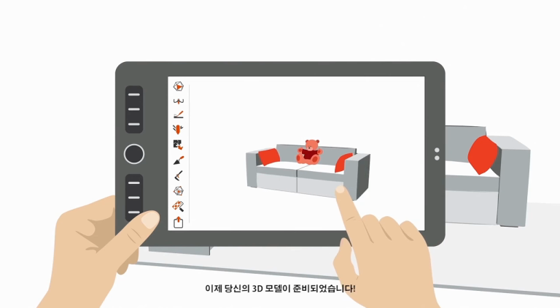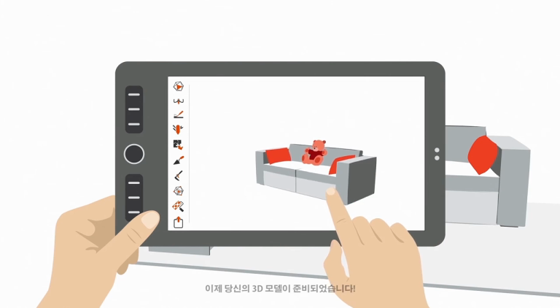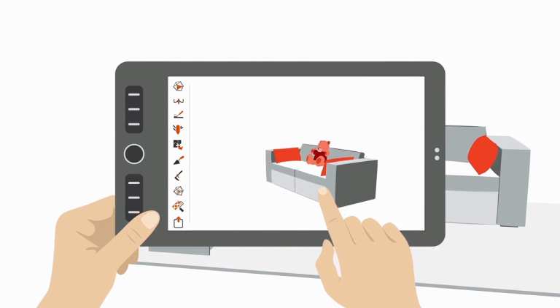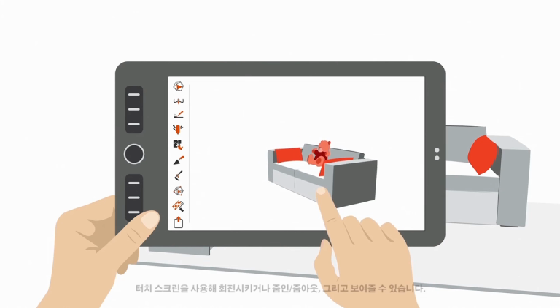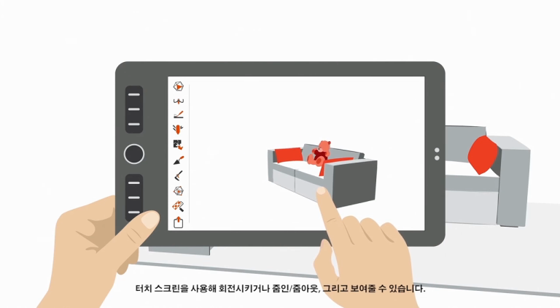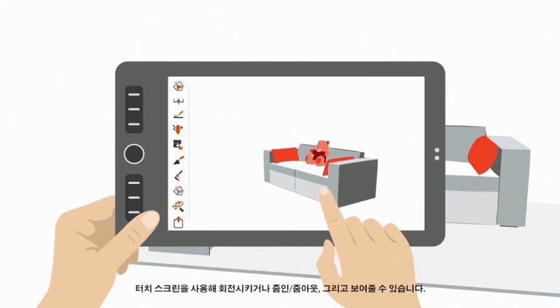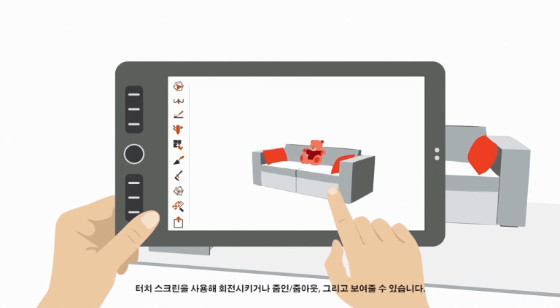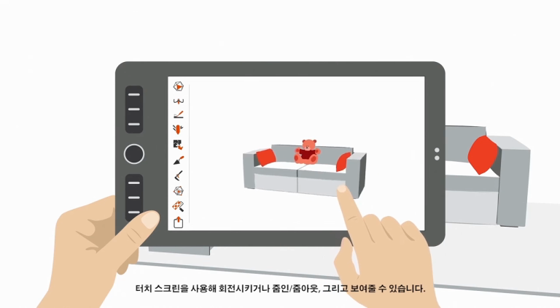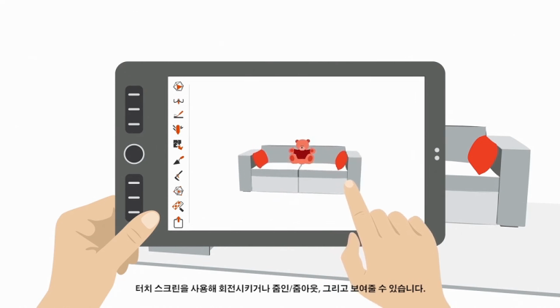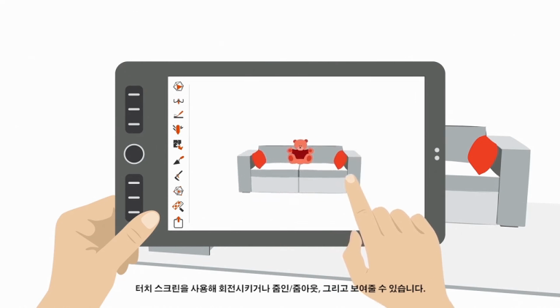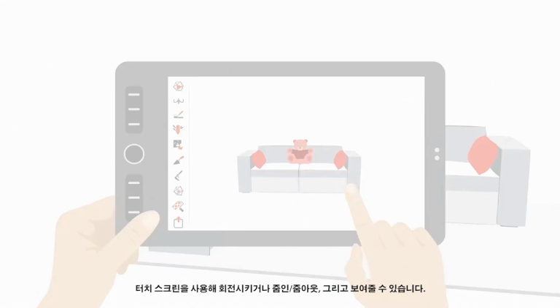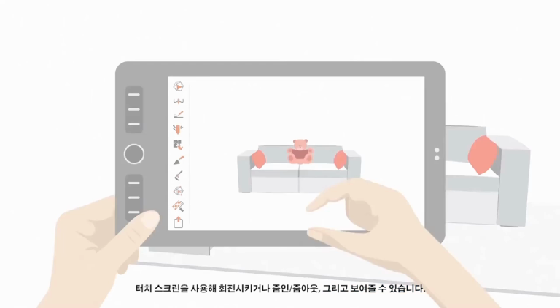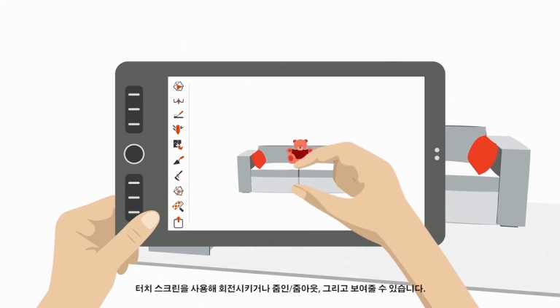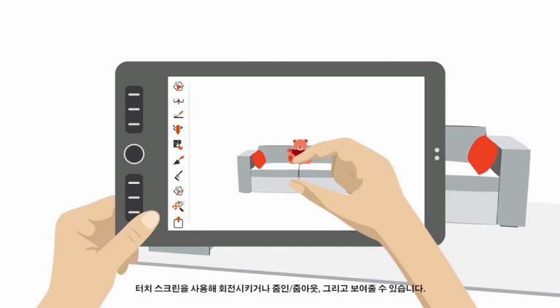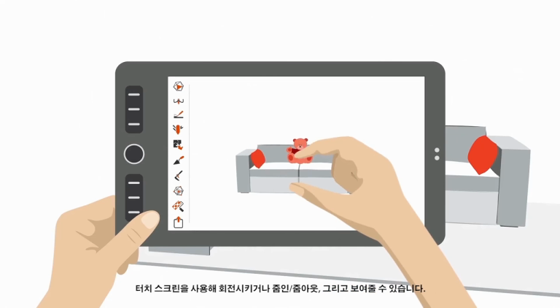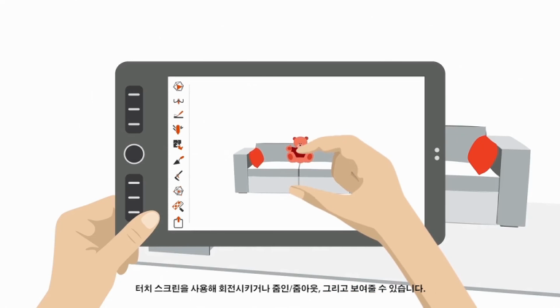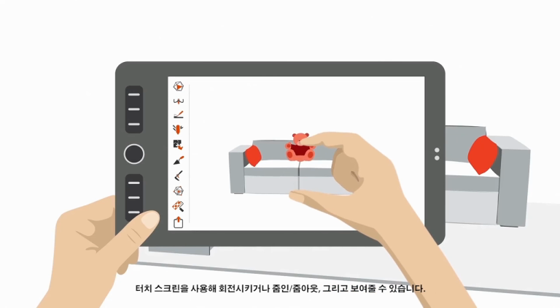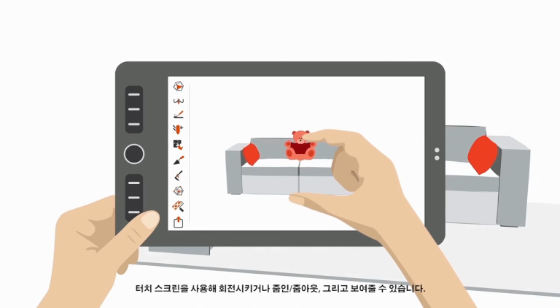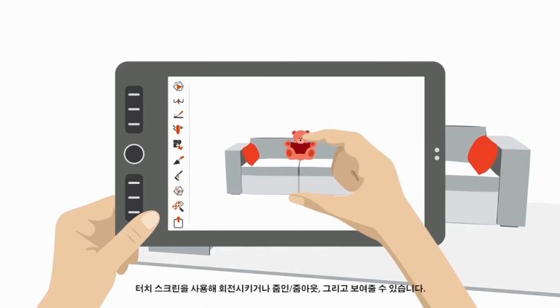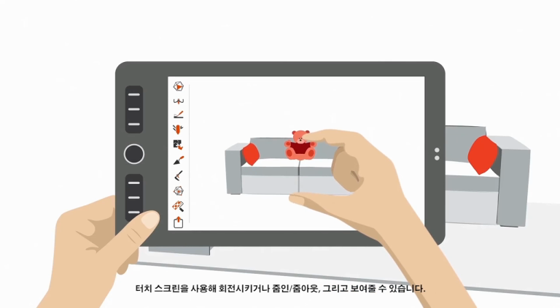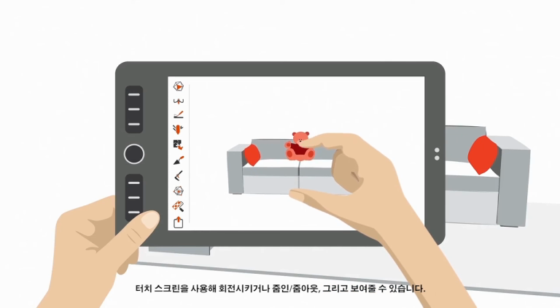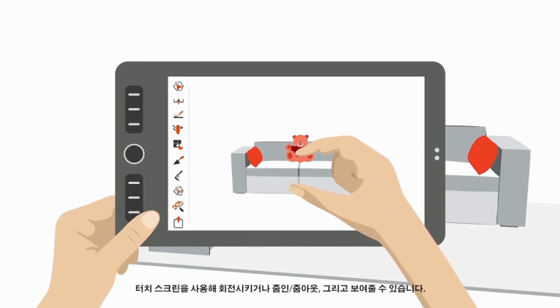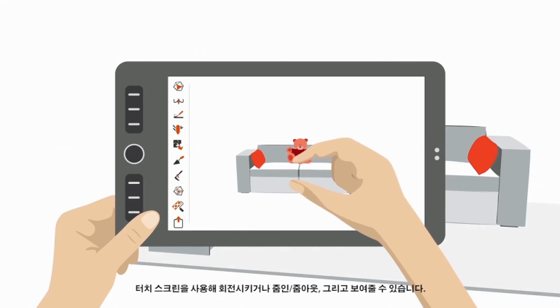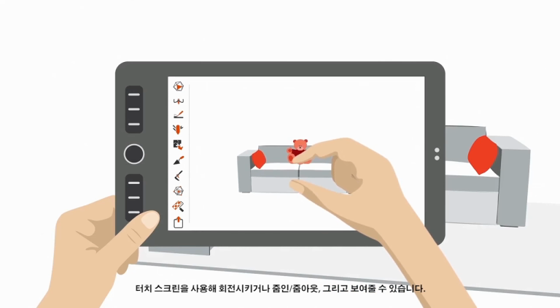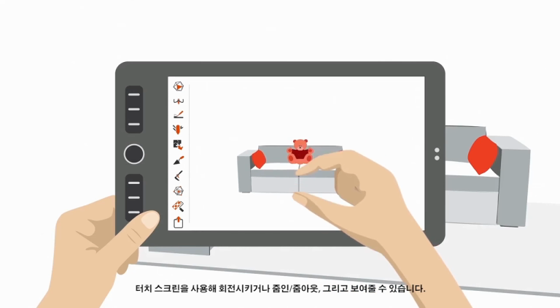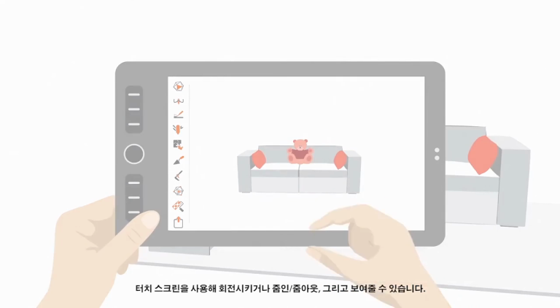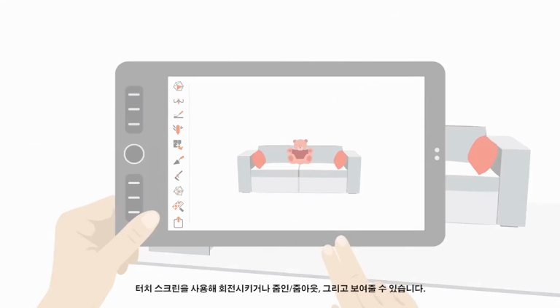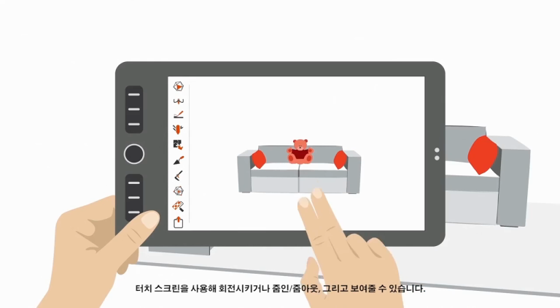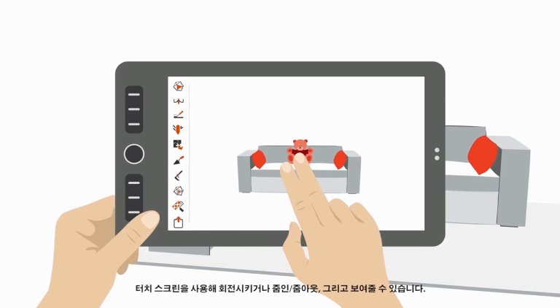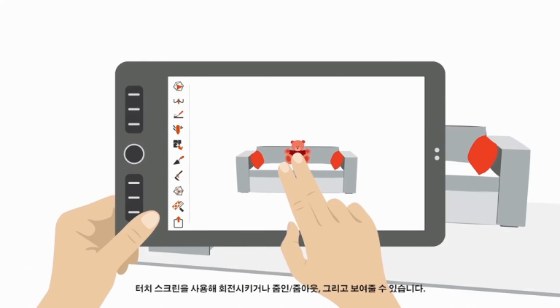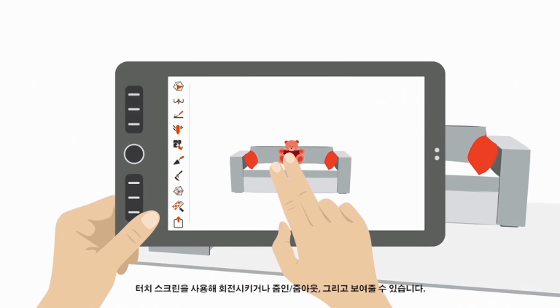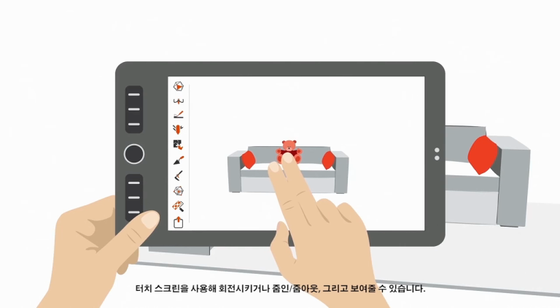Use the touch screen to rotate it, zoom in and out, and pan it.